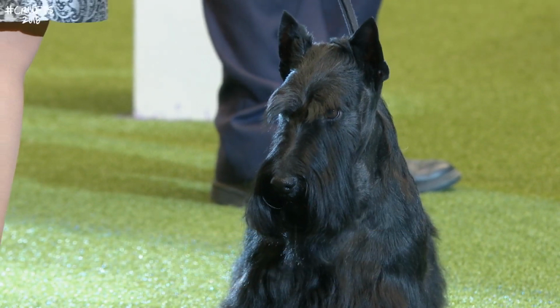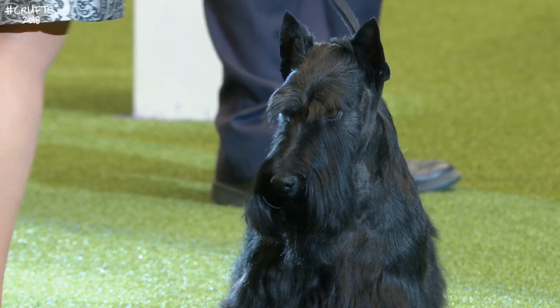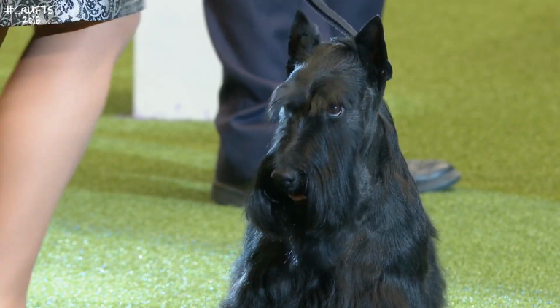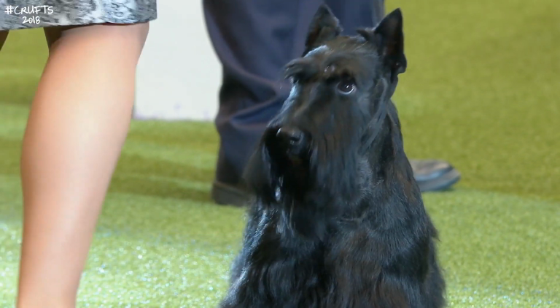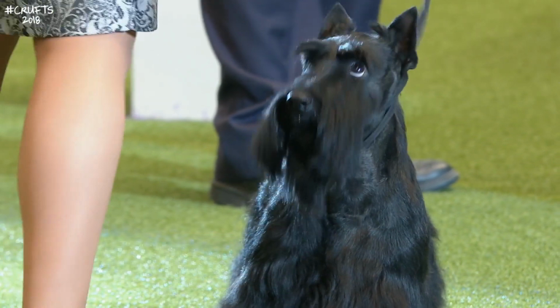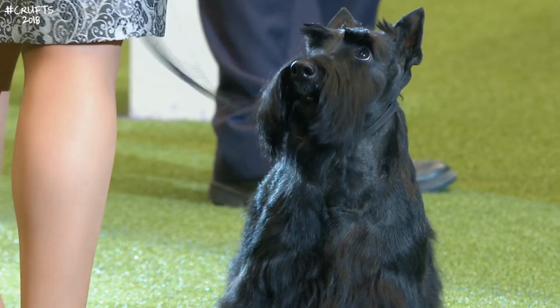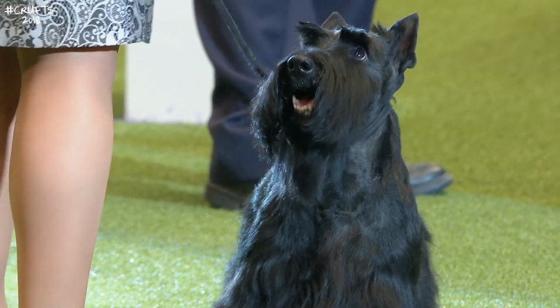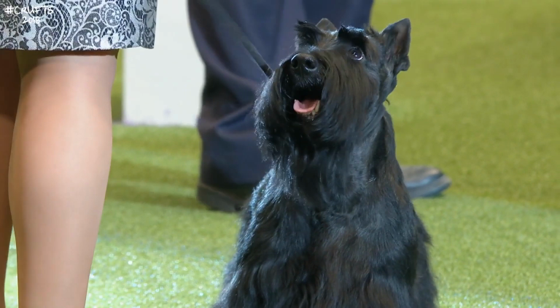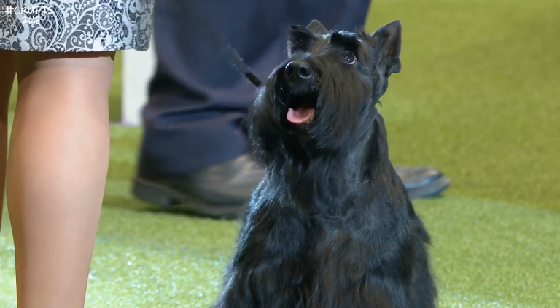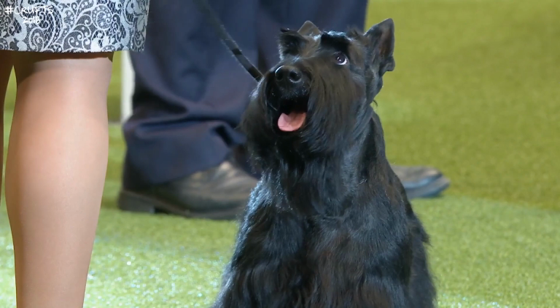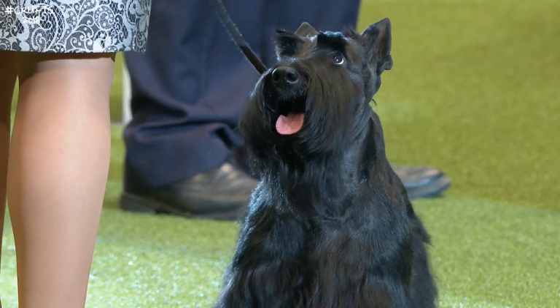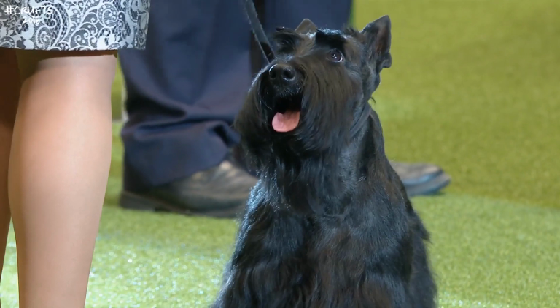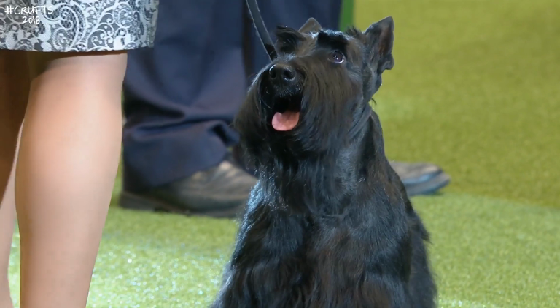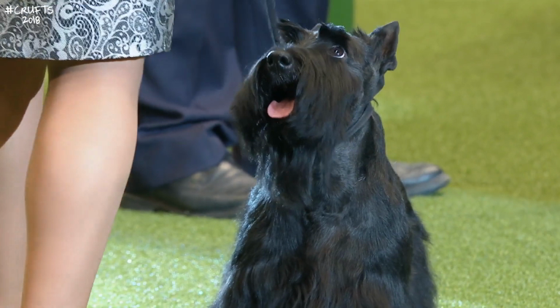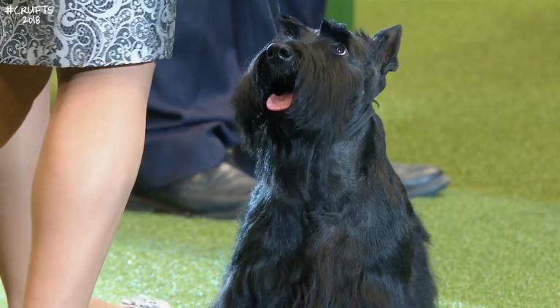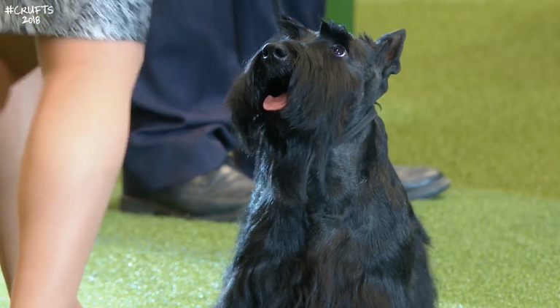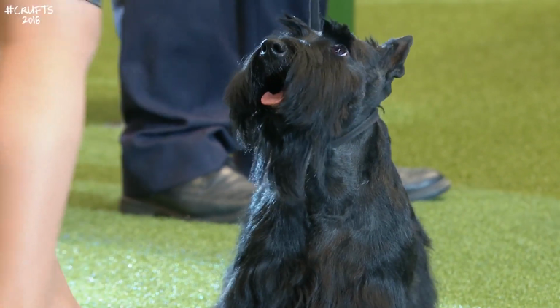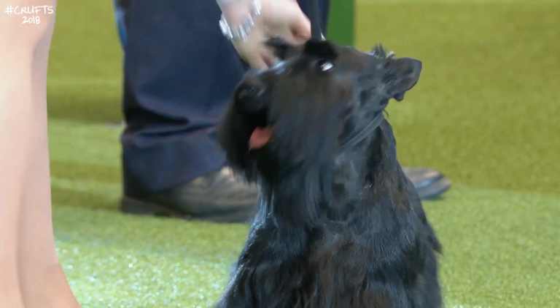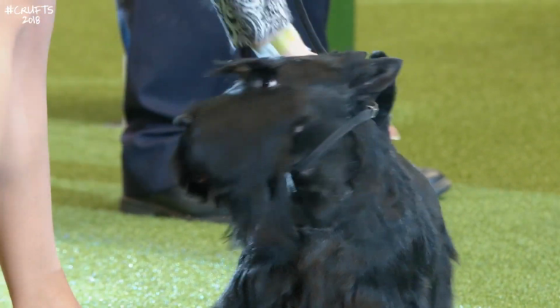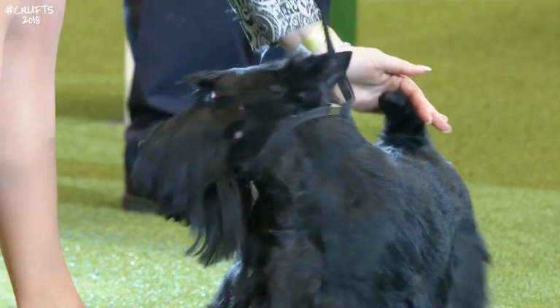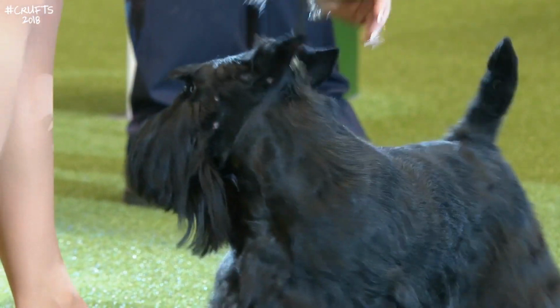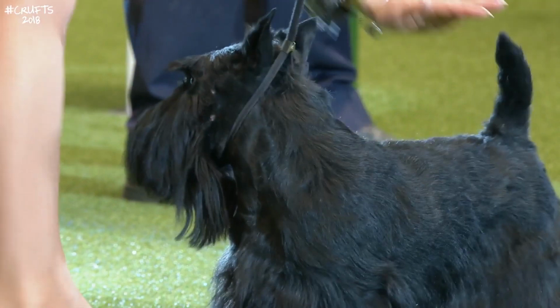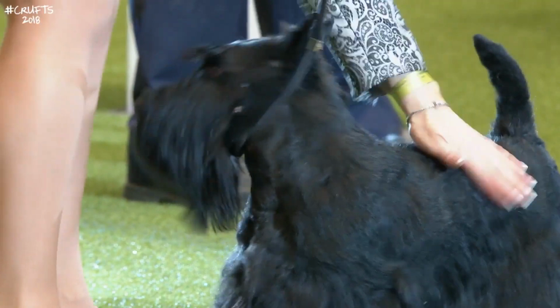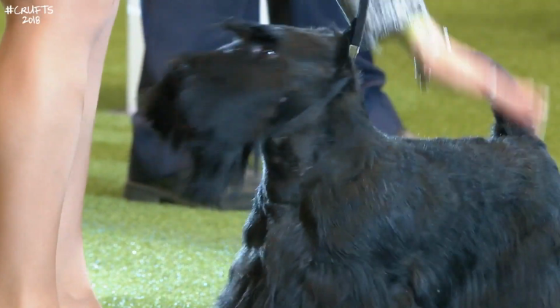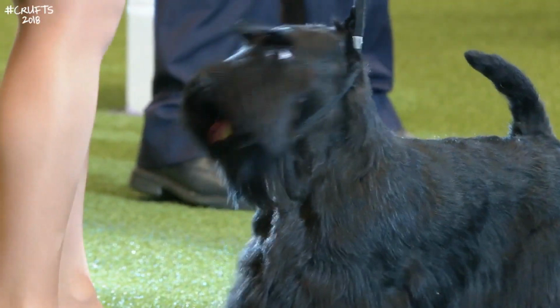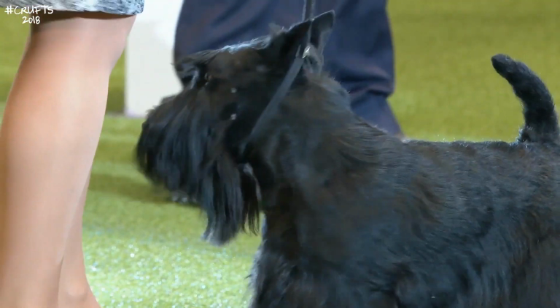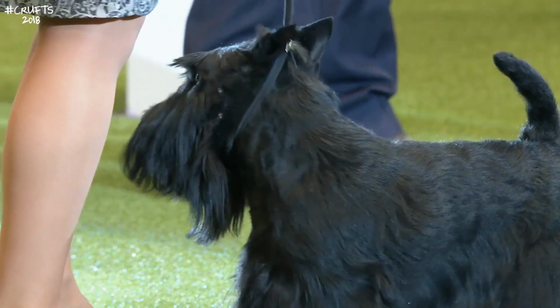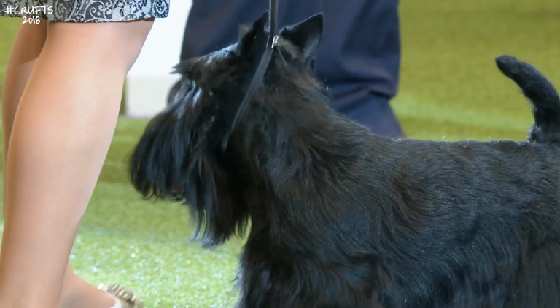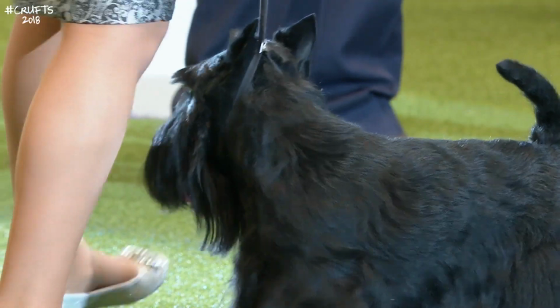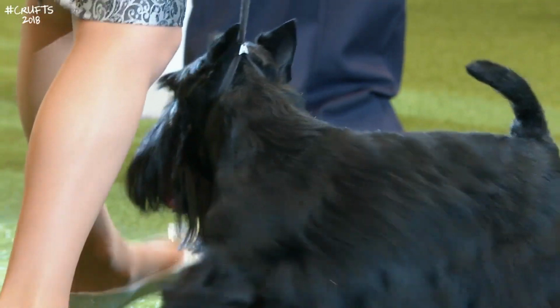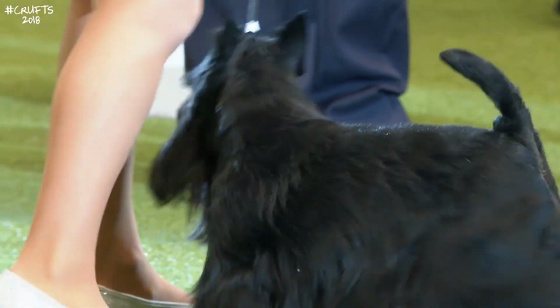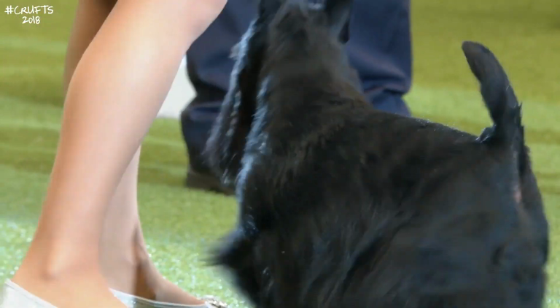Ultimate showdog, a beautiful head and quite unfazed by the occasion. That's going to be a hard act to beat.